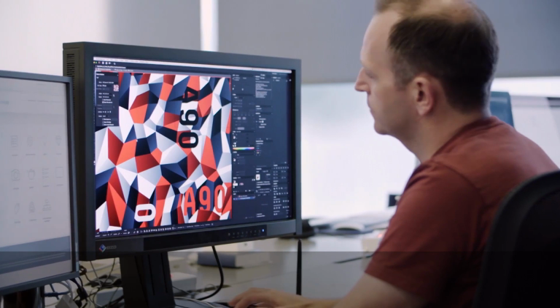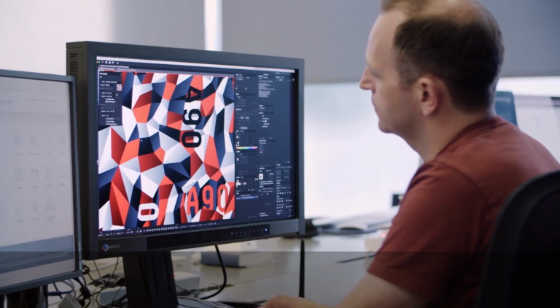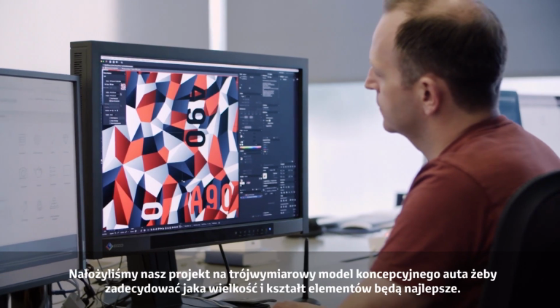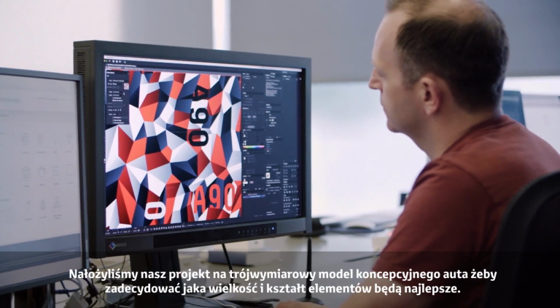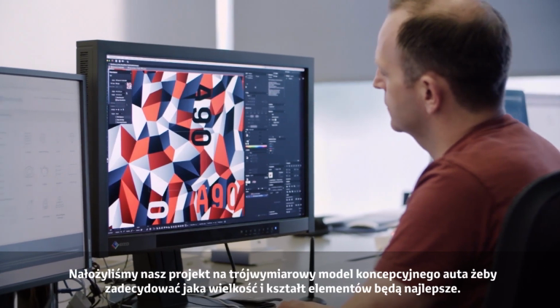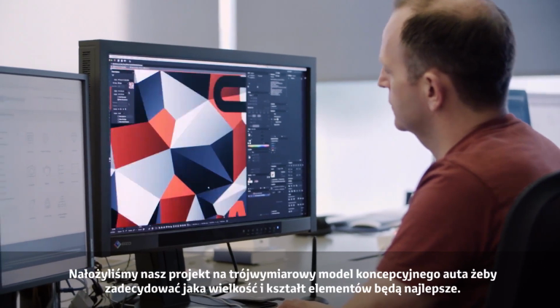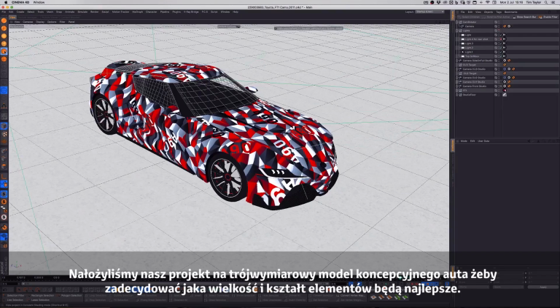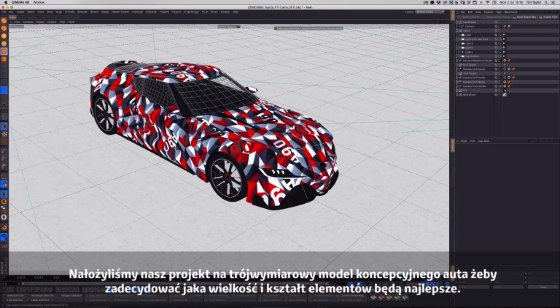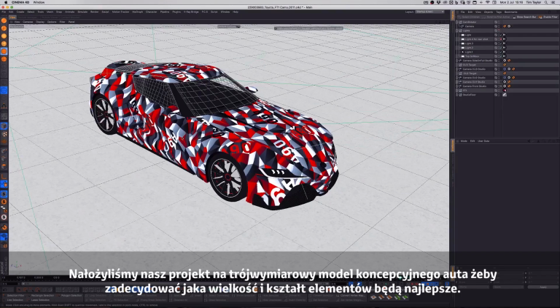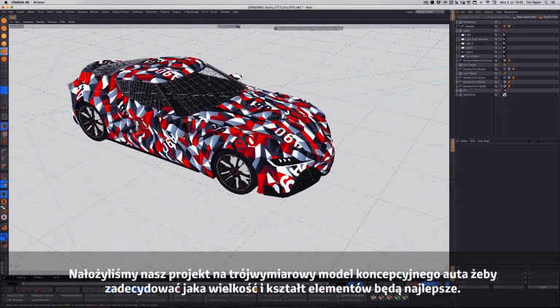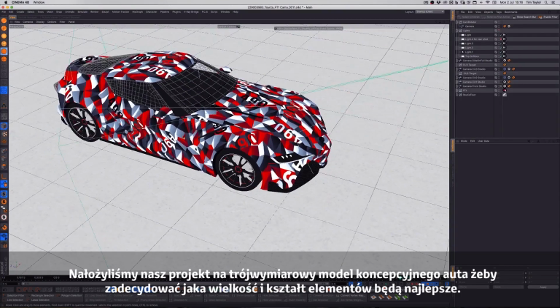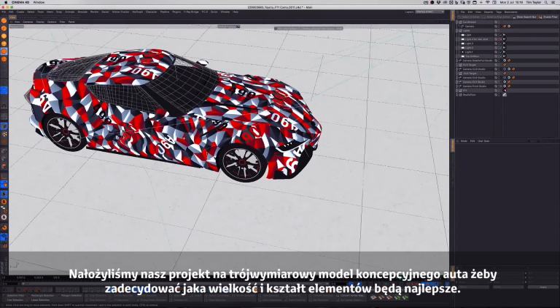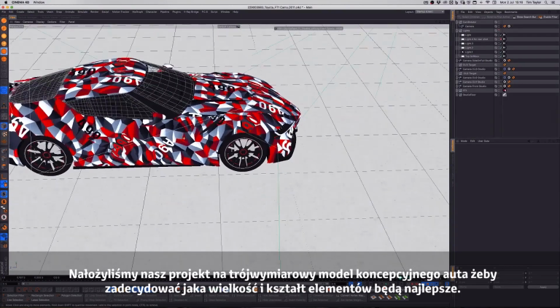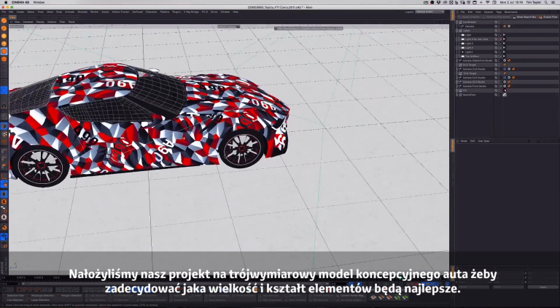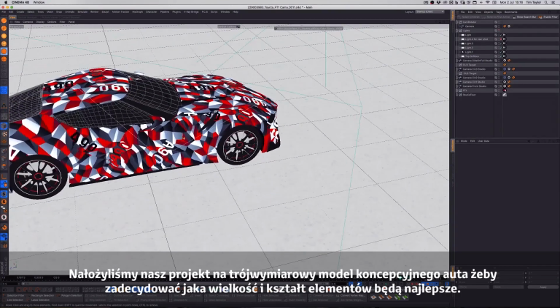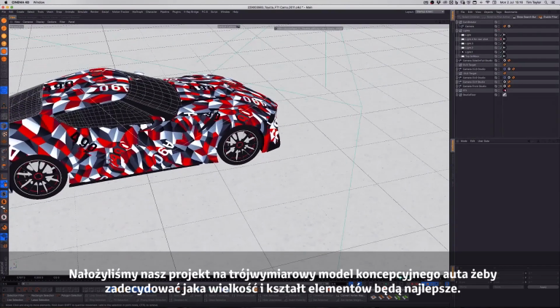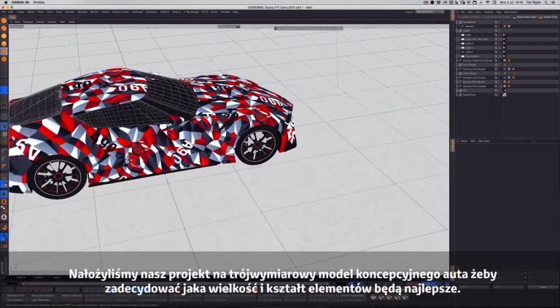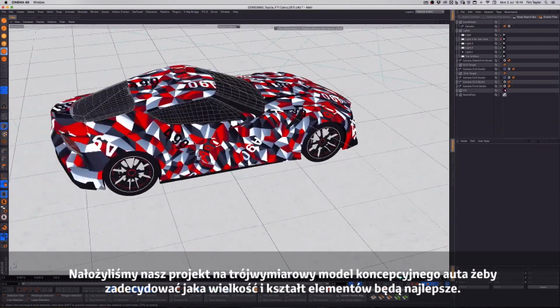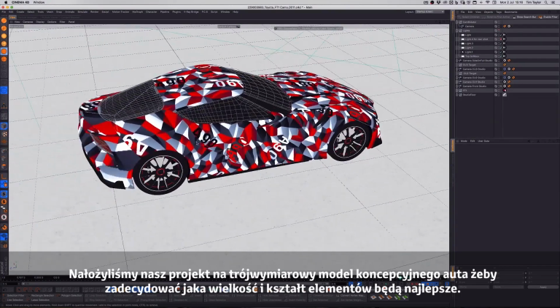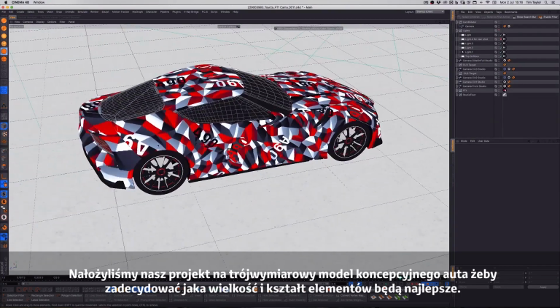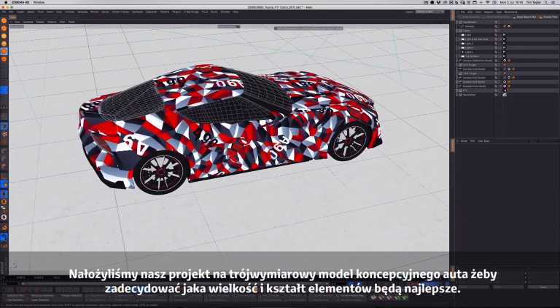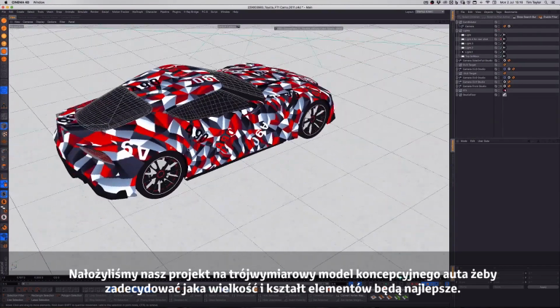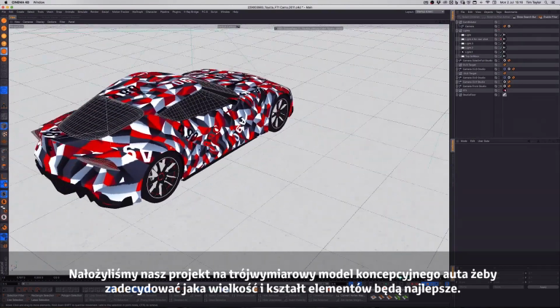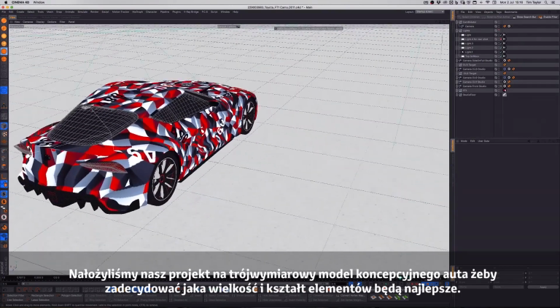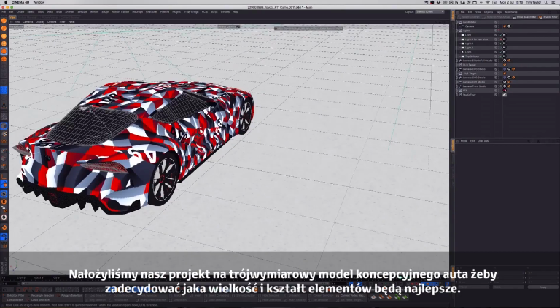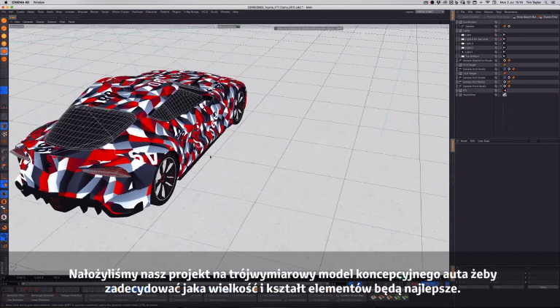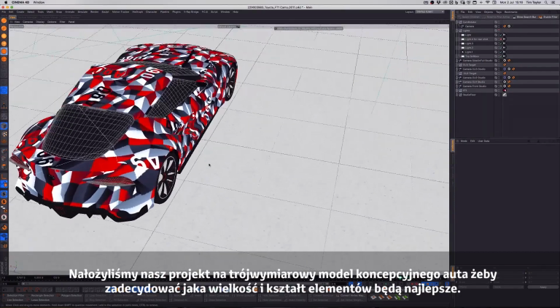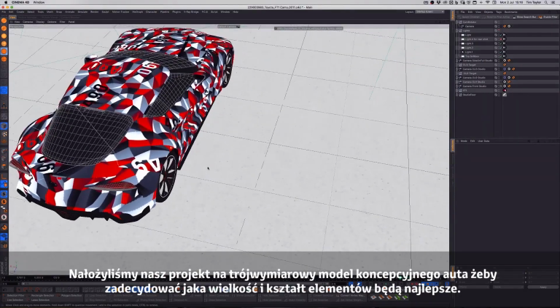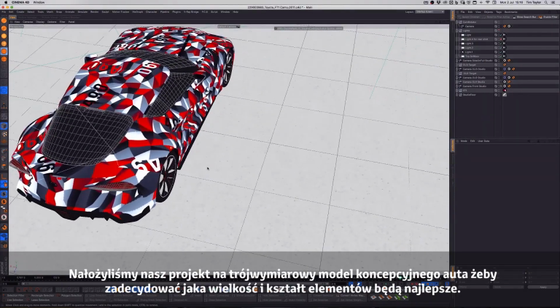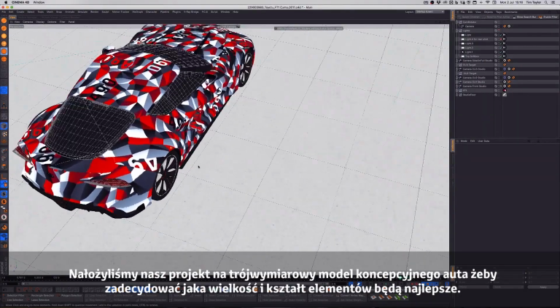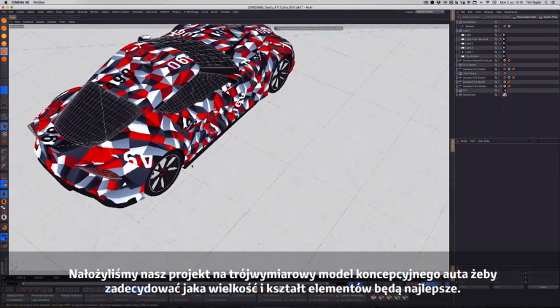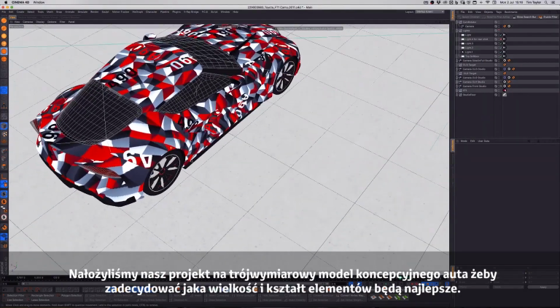We used a CG model of the concept car to judge the design and to work out the best scale and frequency of the shapes.